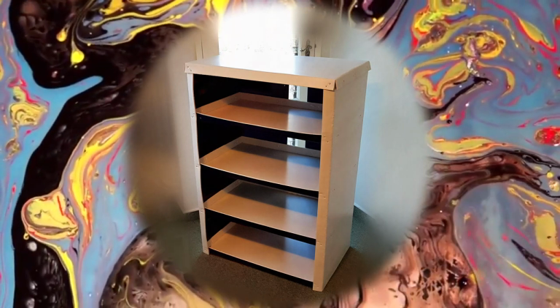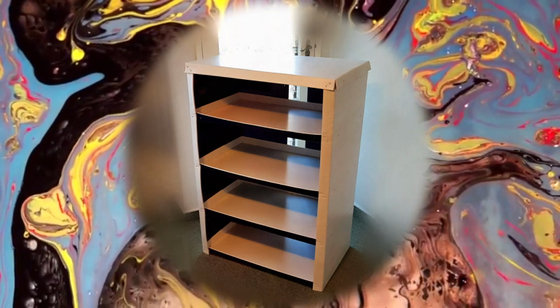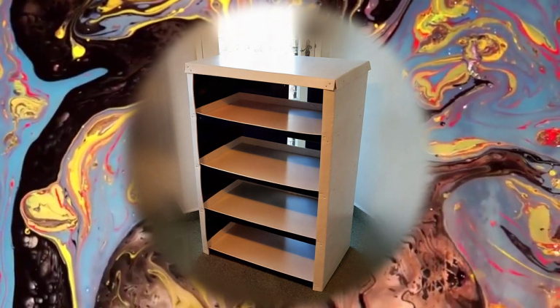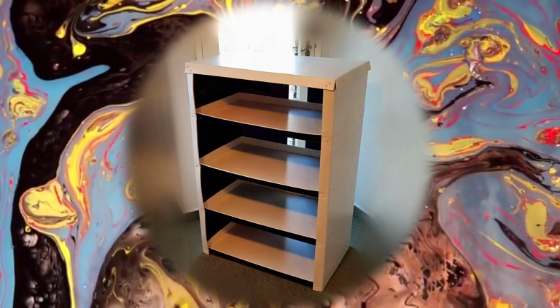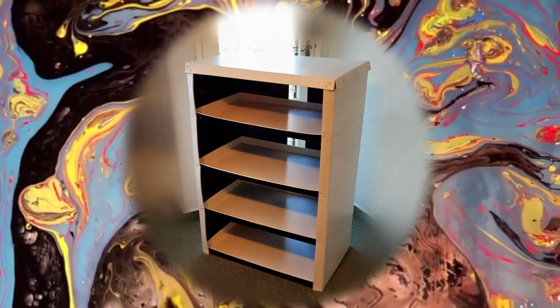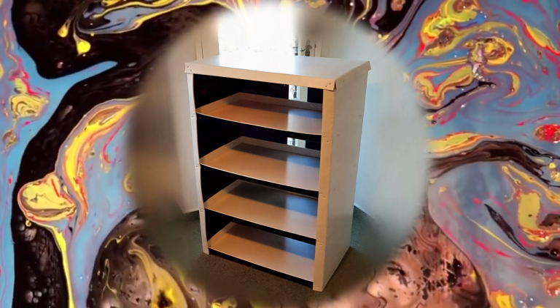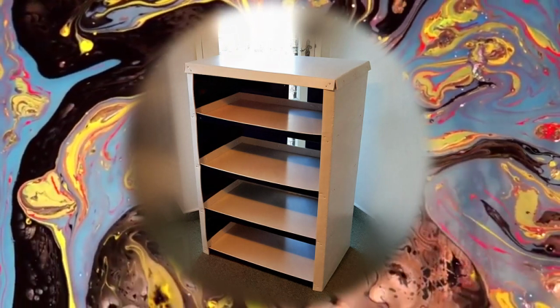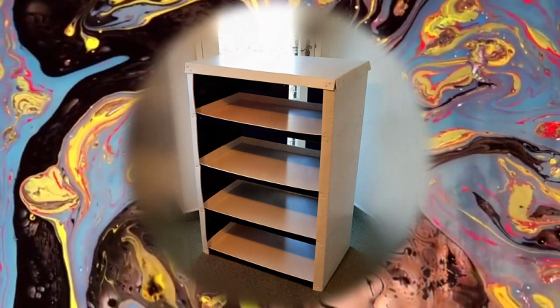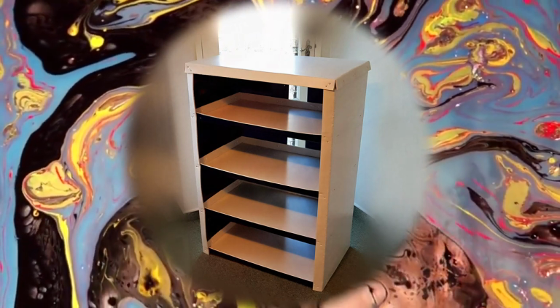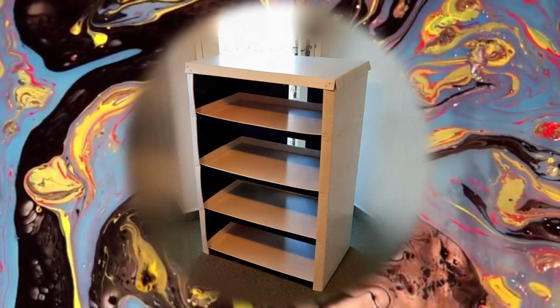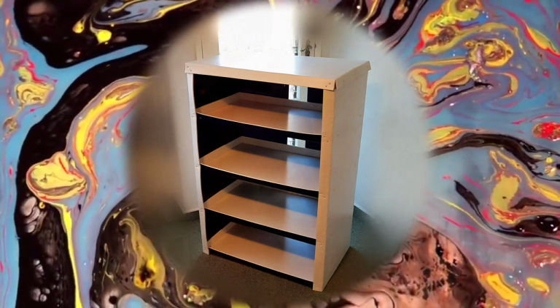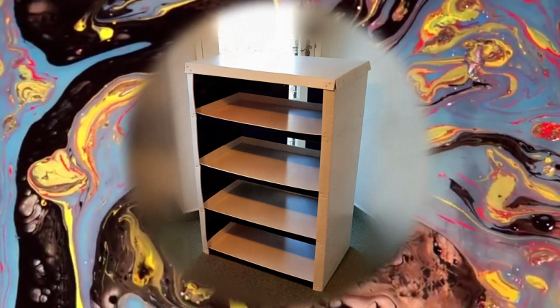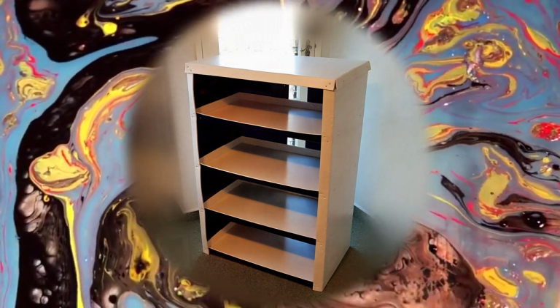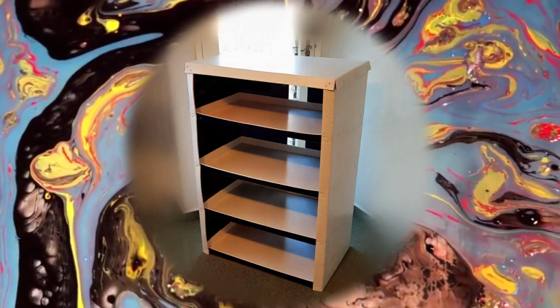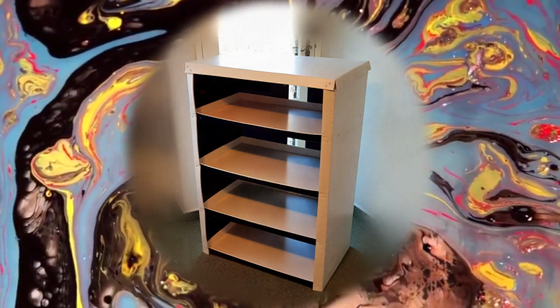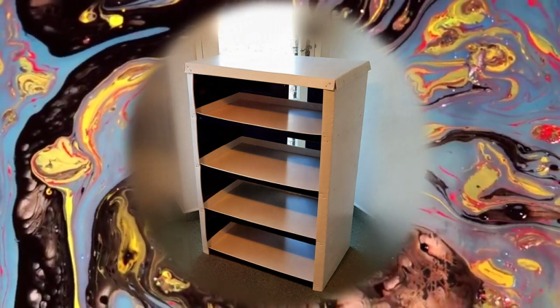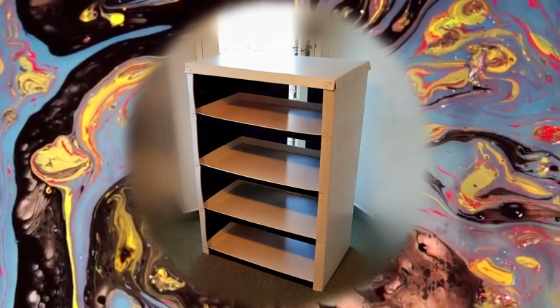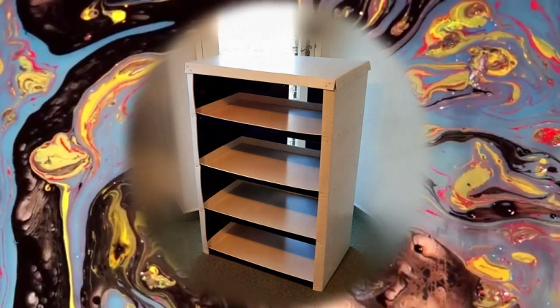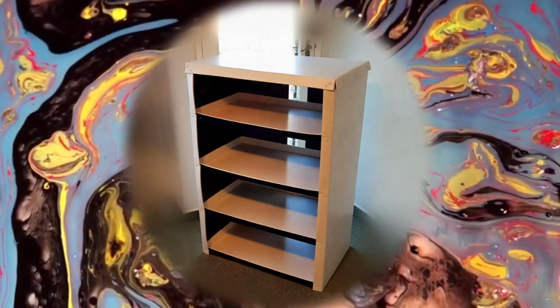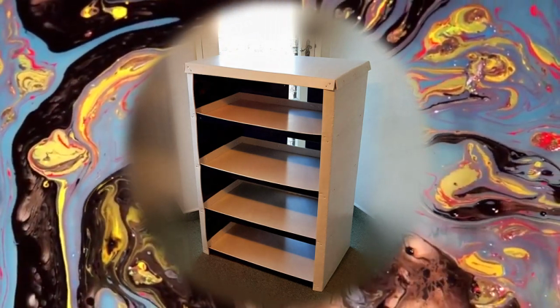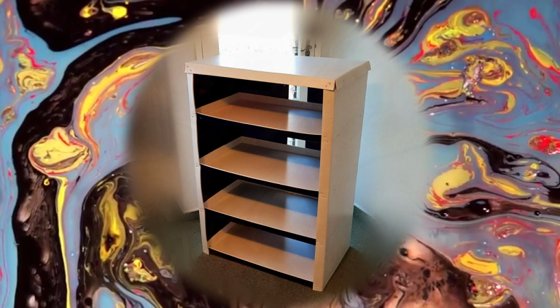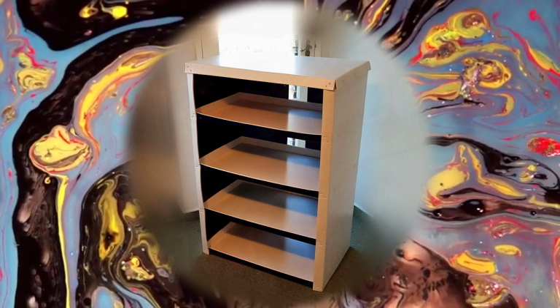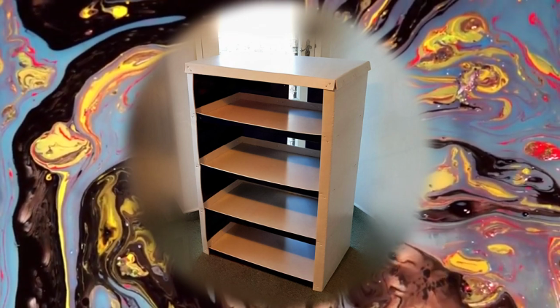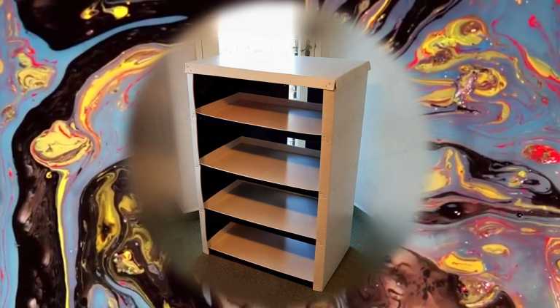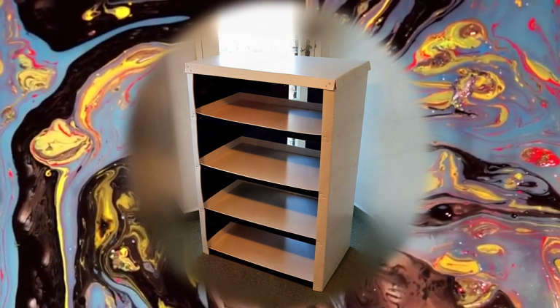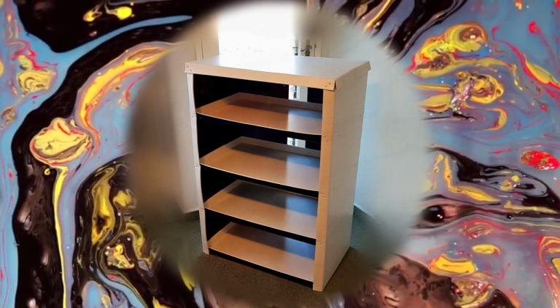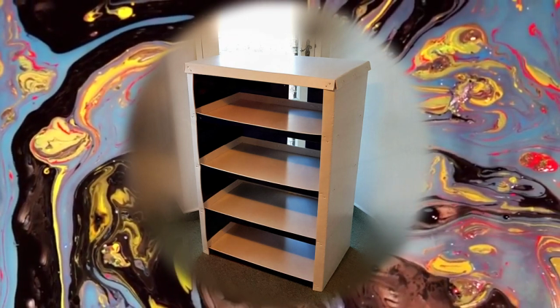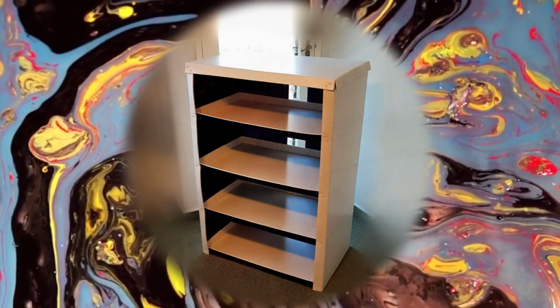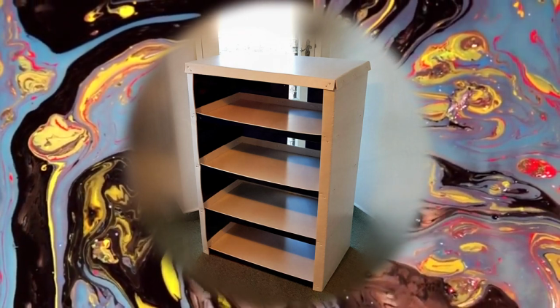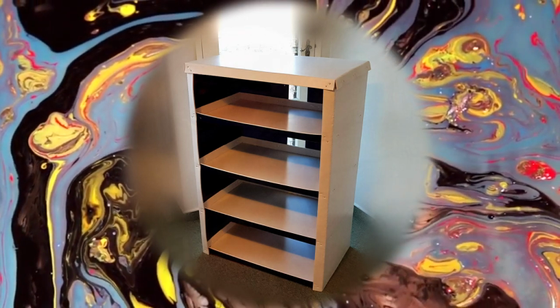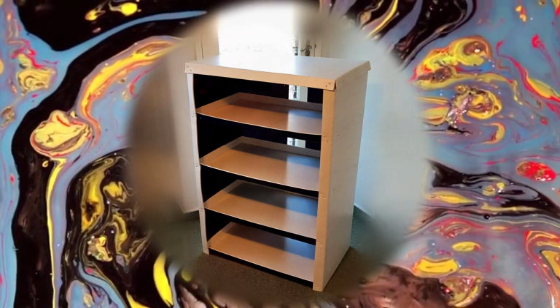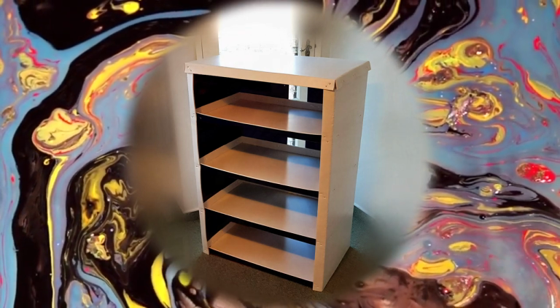Corrugated plastic furniture. Can this work? Let's find out.